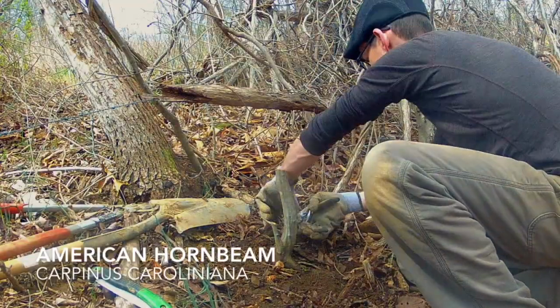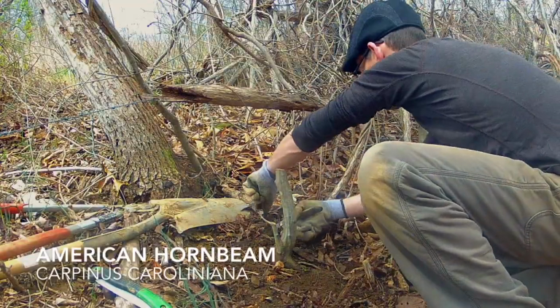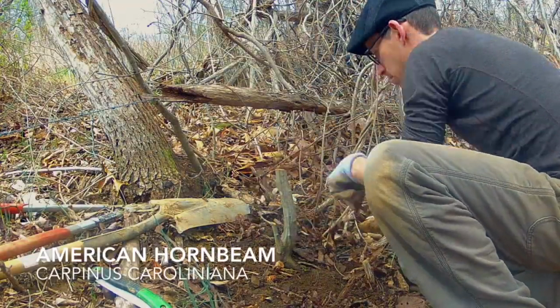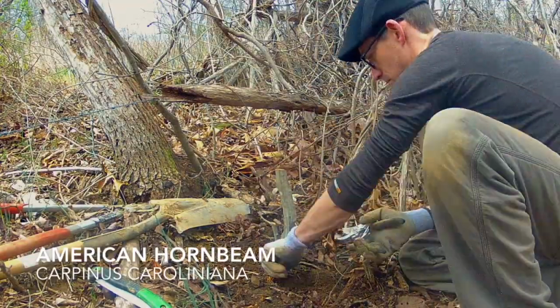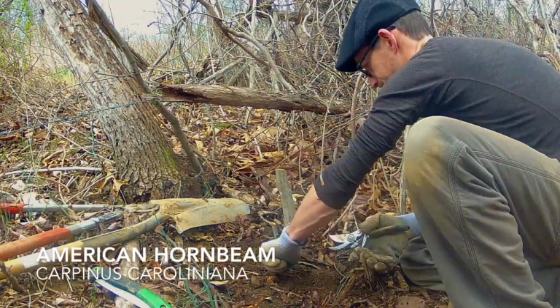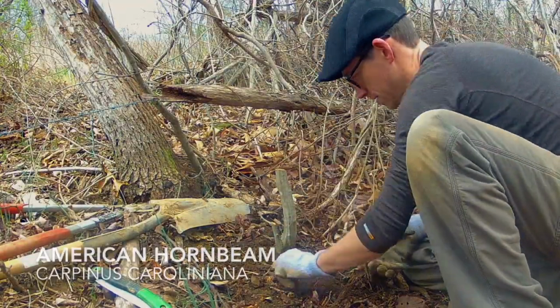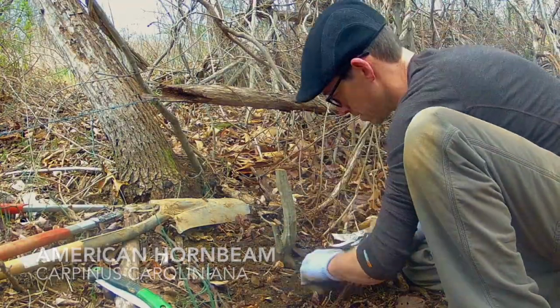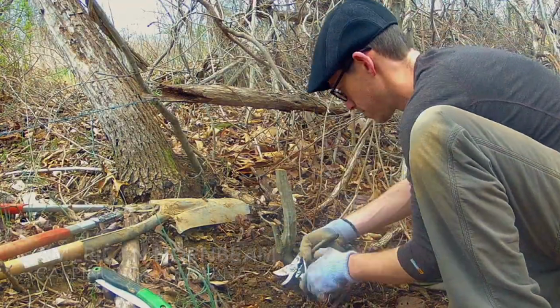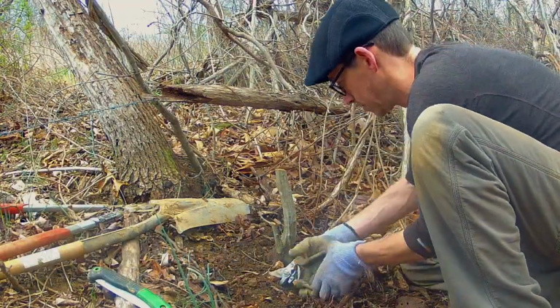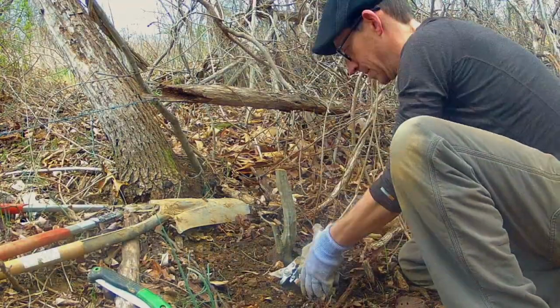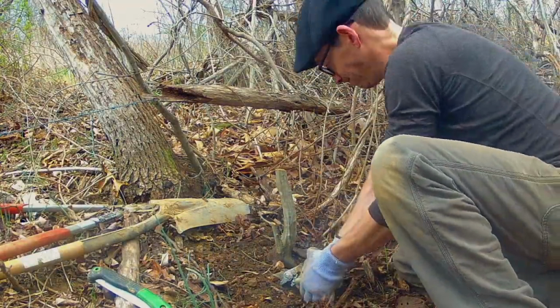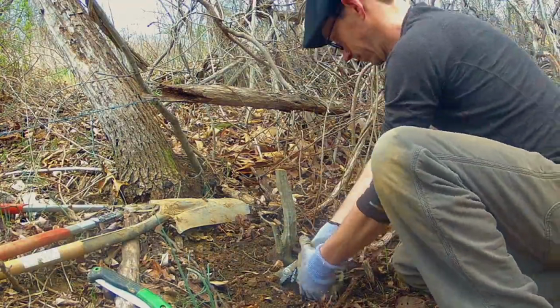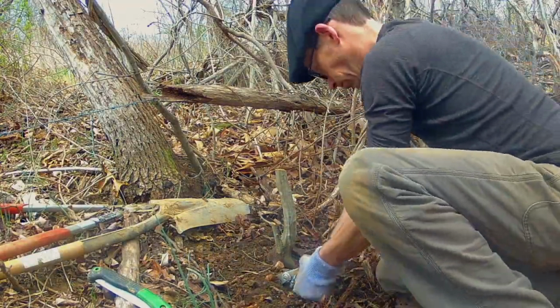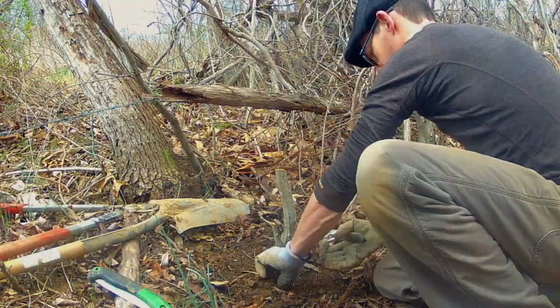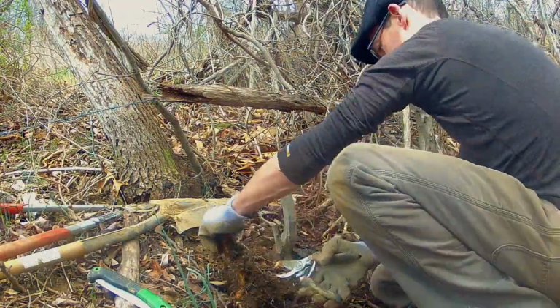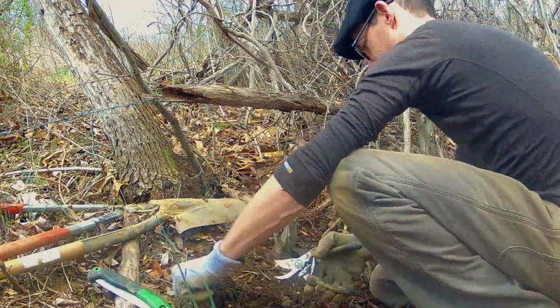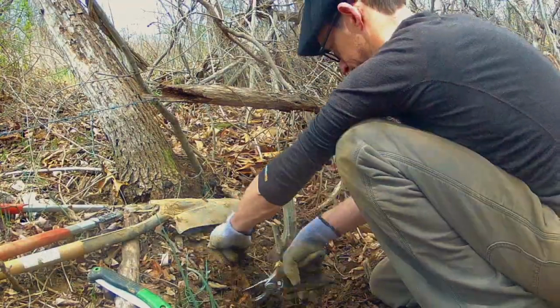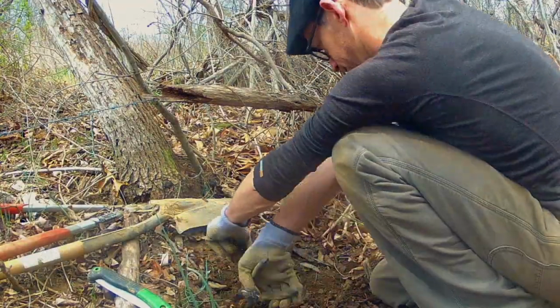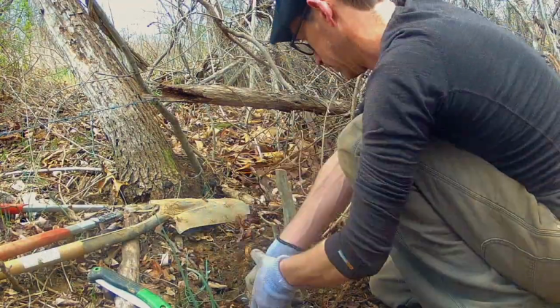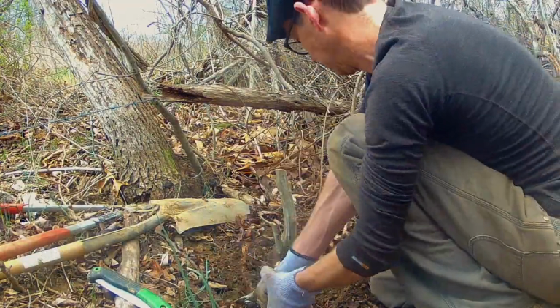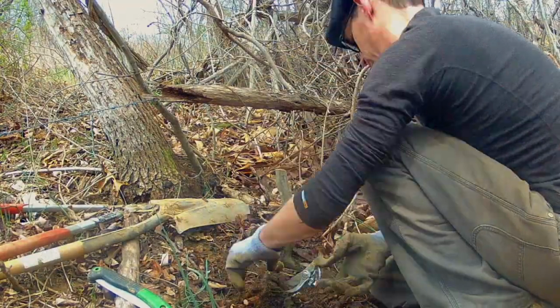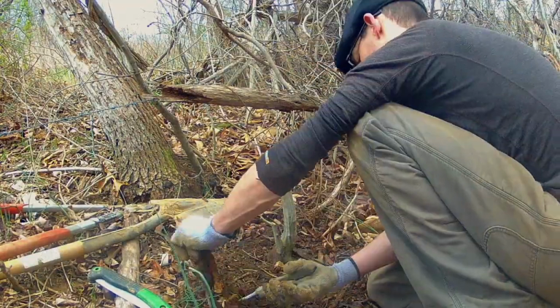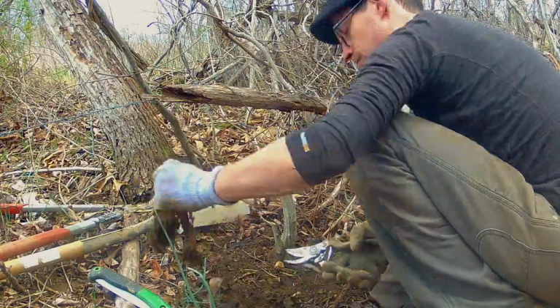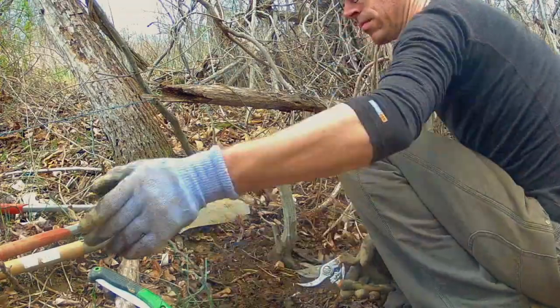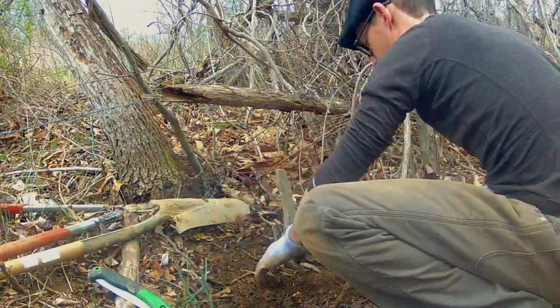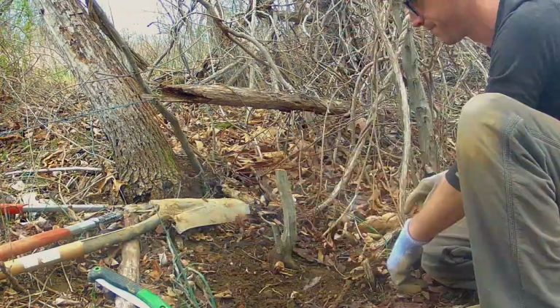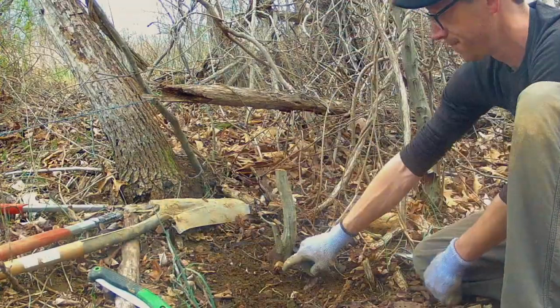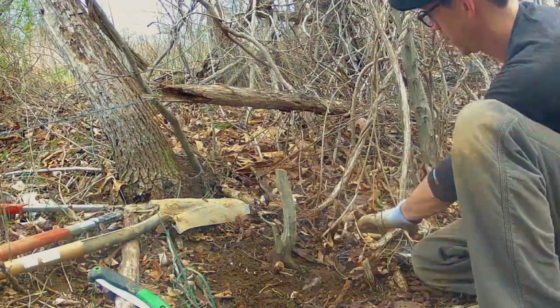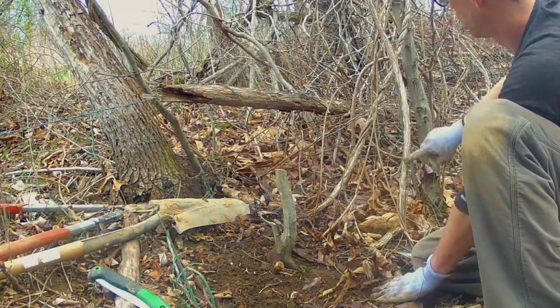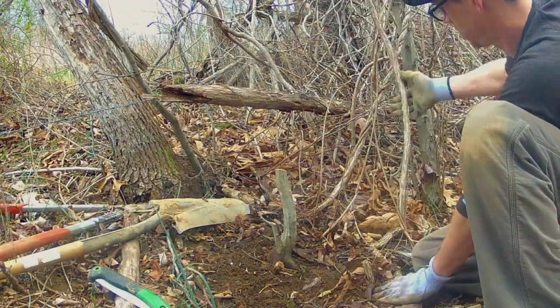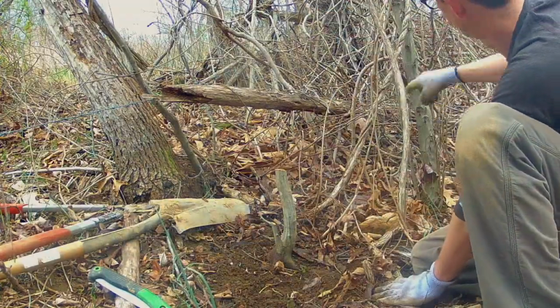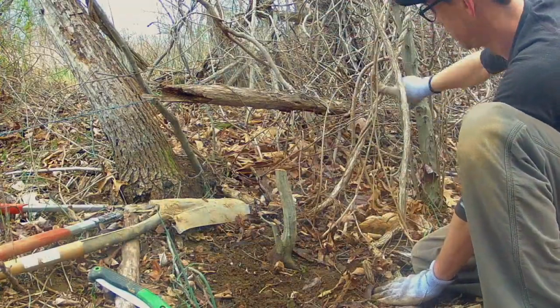I start by clearing the area of debris. Oriental bittersweet, which is invasive, has many roots that need to be cut.